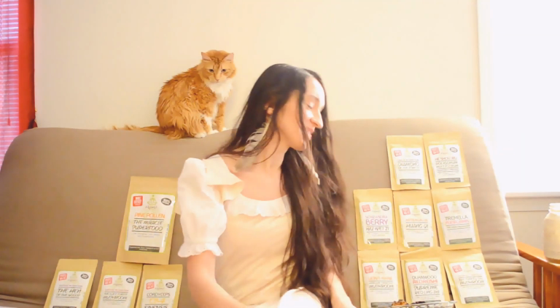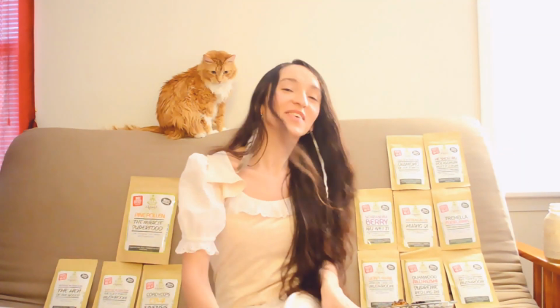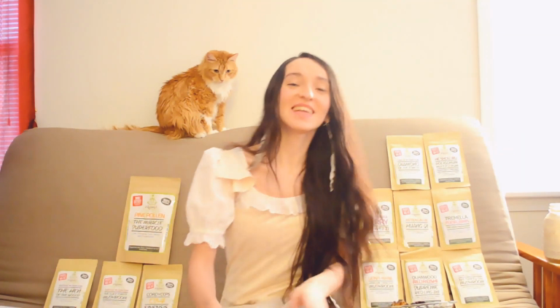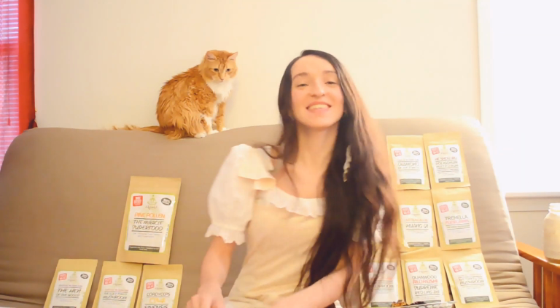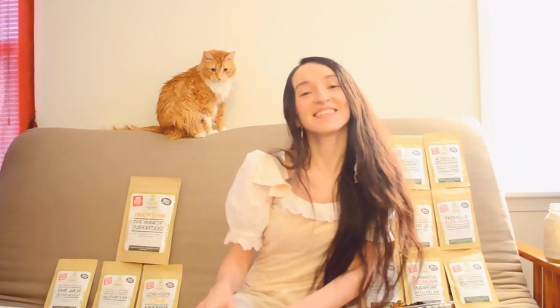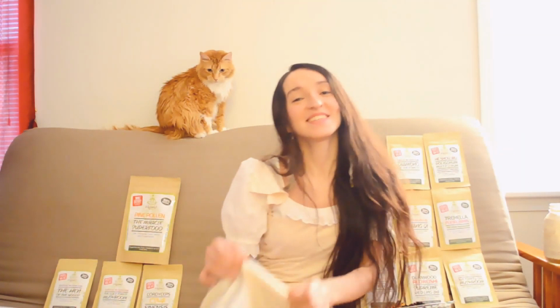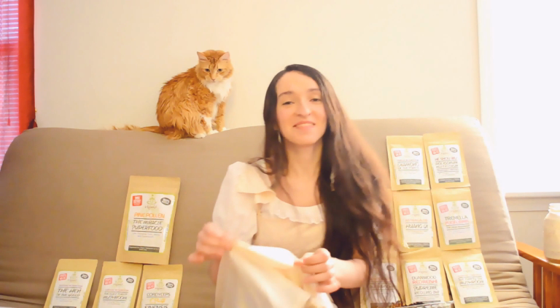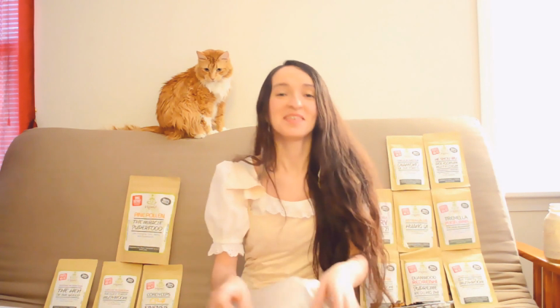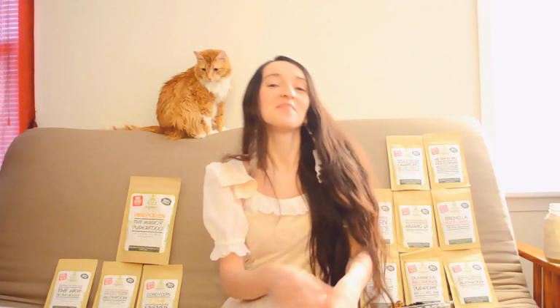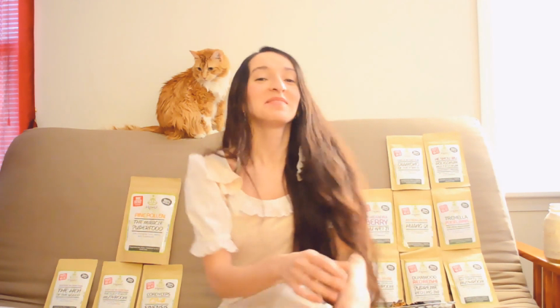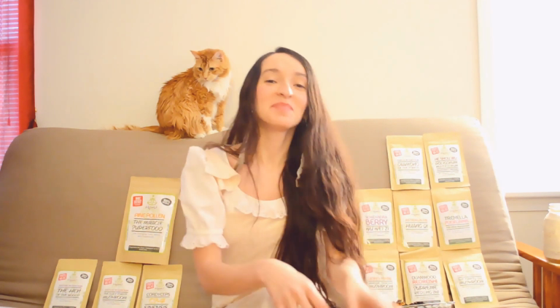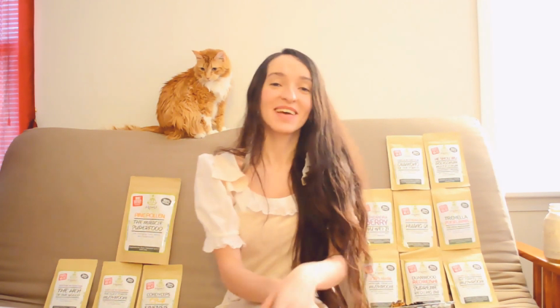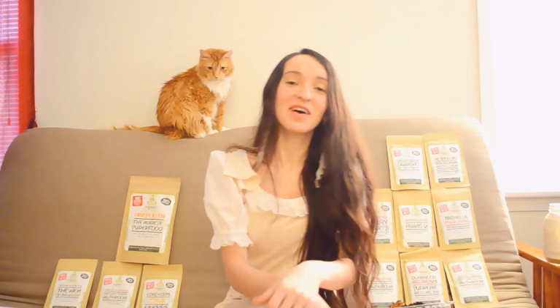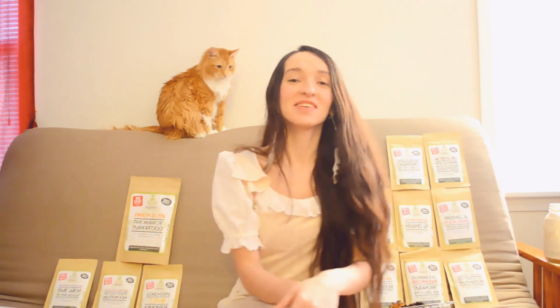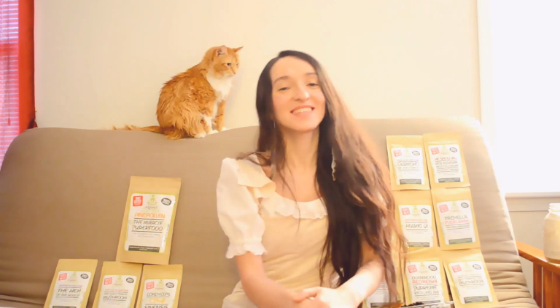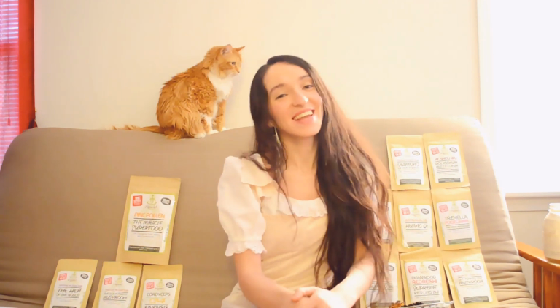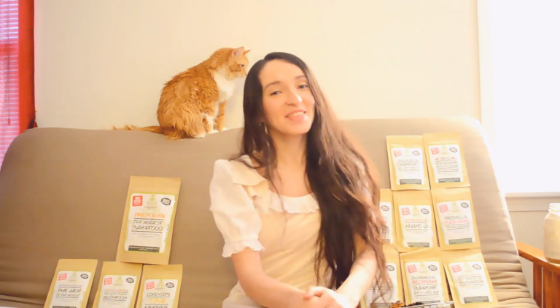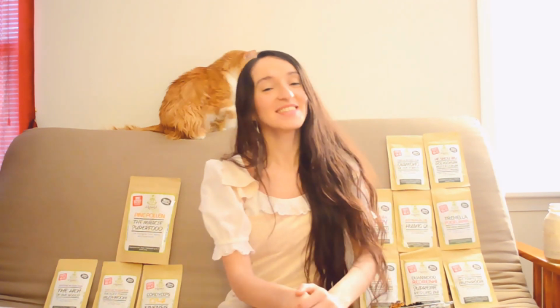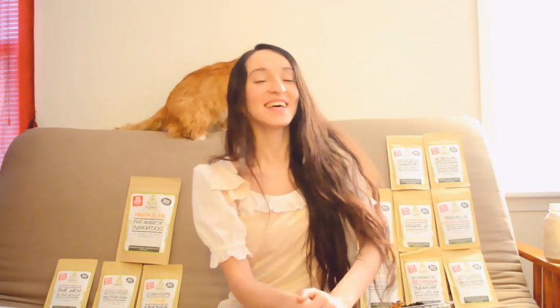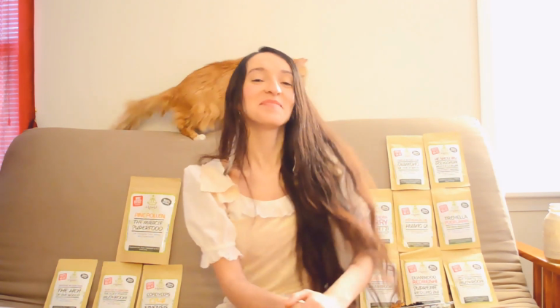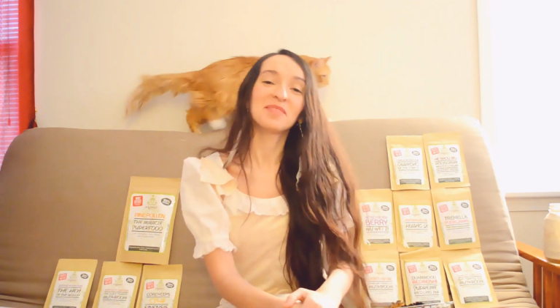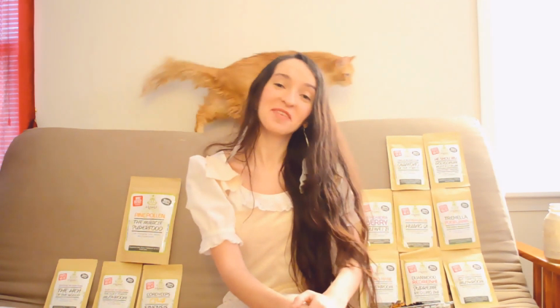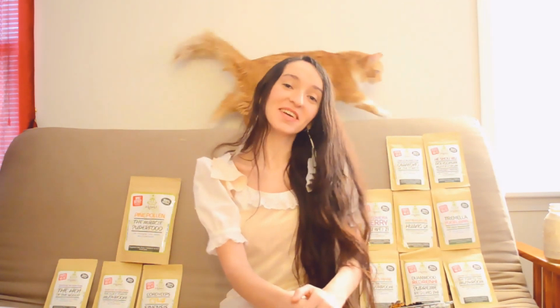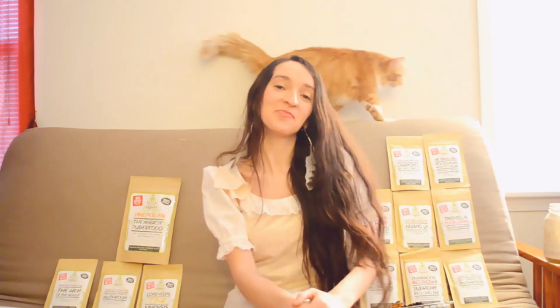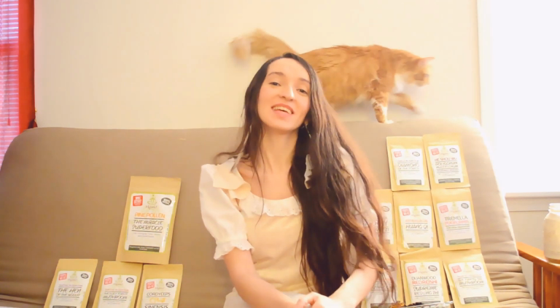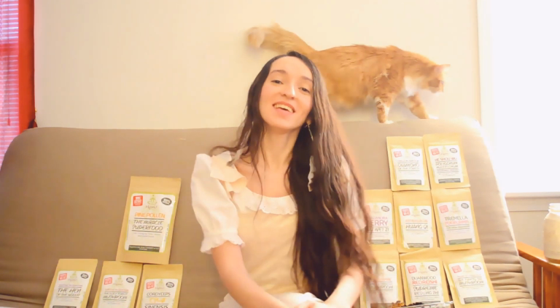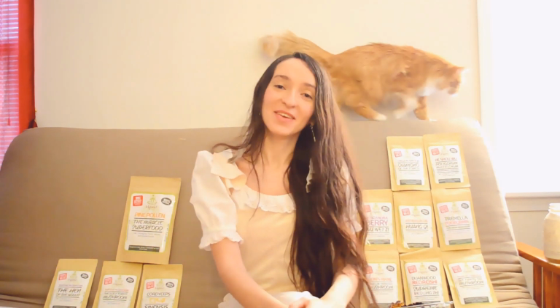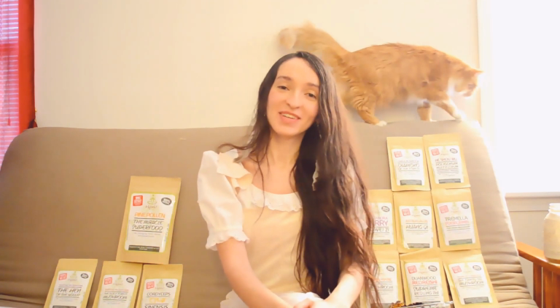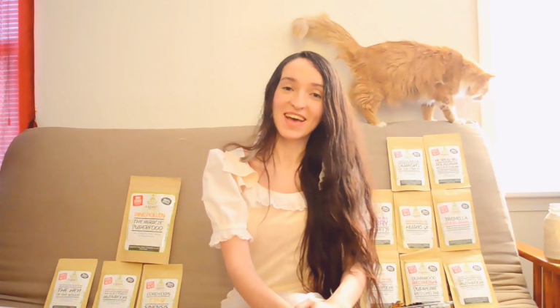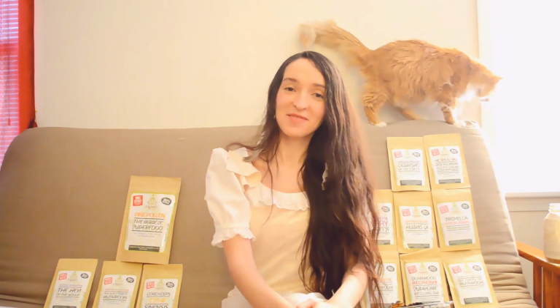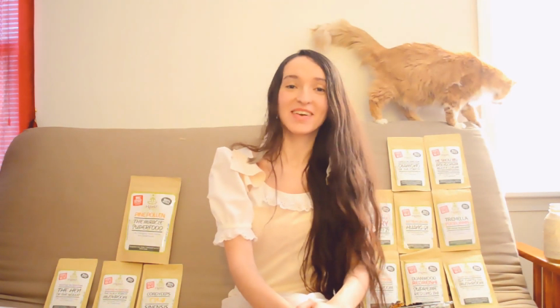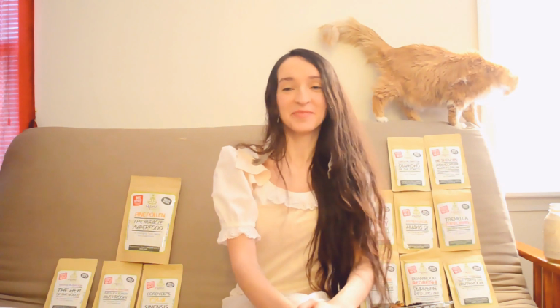Greetings ladies and gentlemen. My name is Mariana Roberts and today I would like to tell you about my favorite company known as Hybrid Herbs.